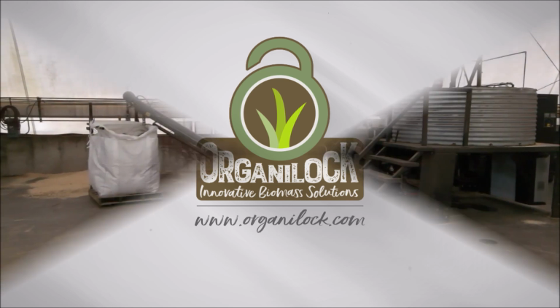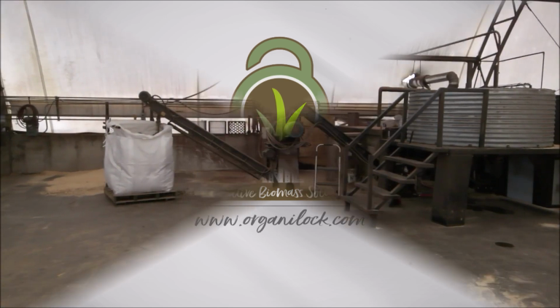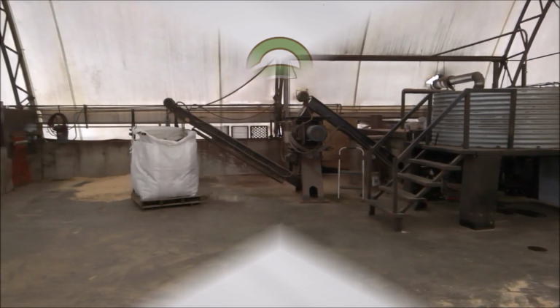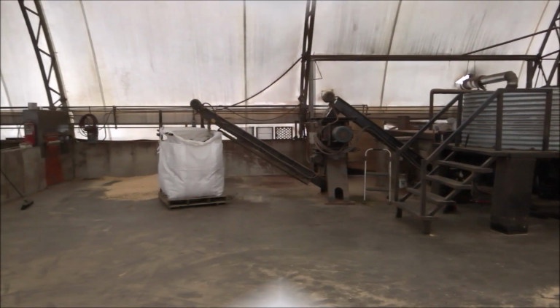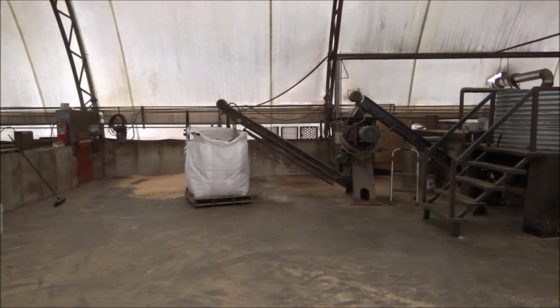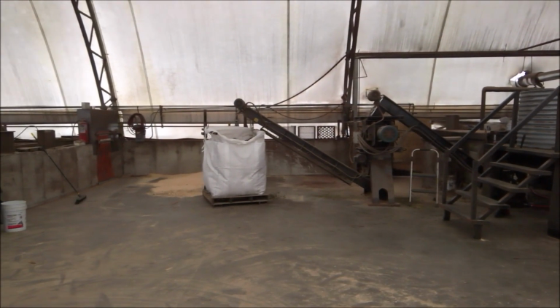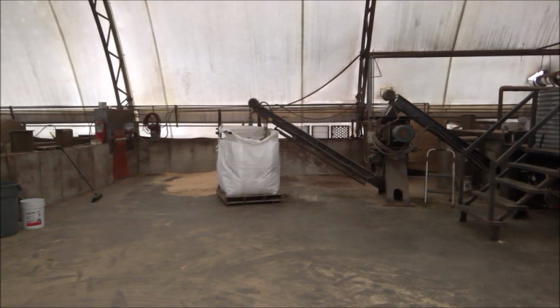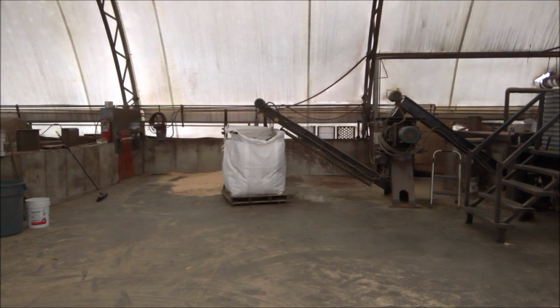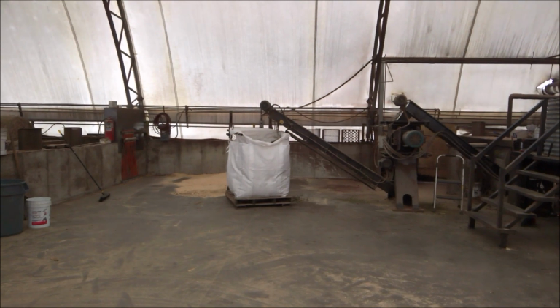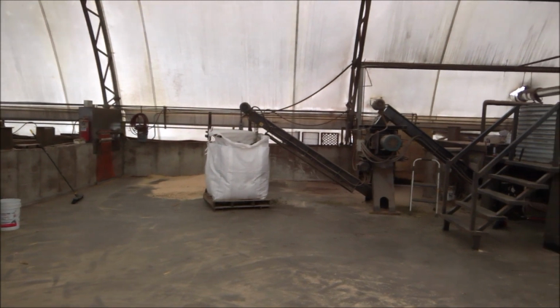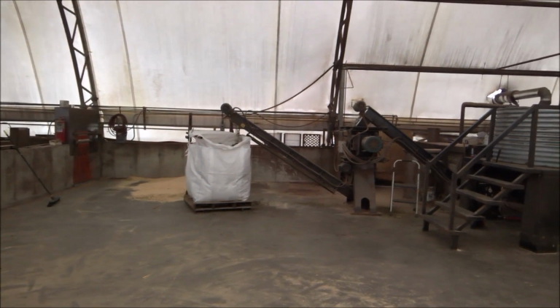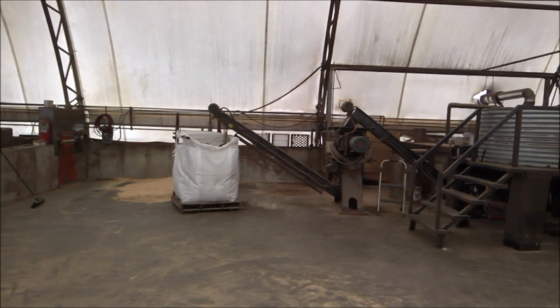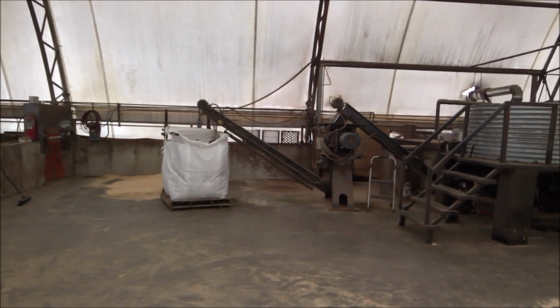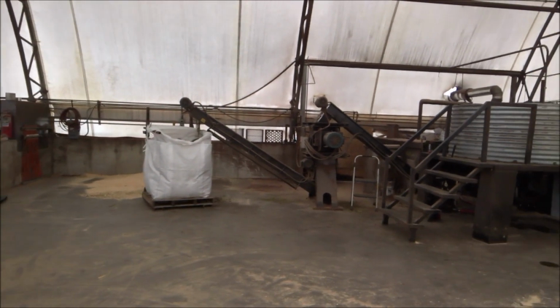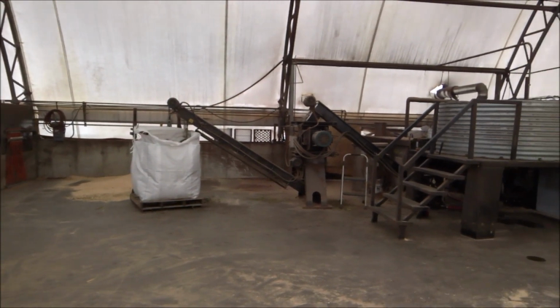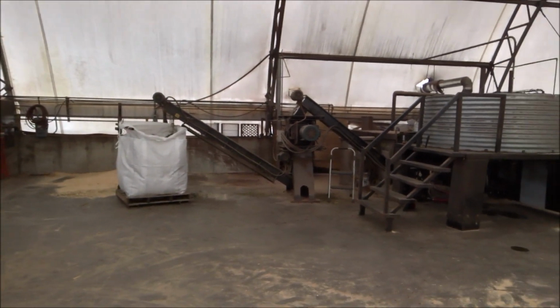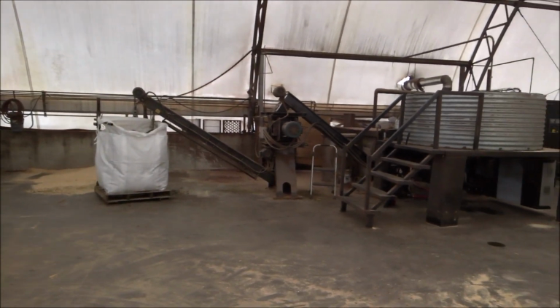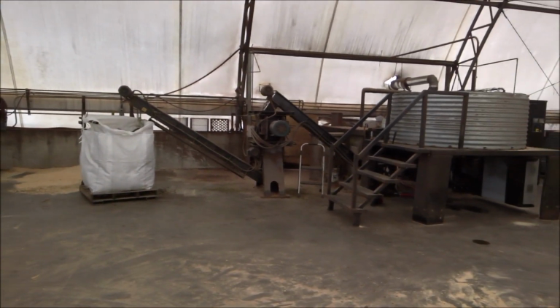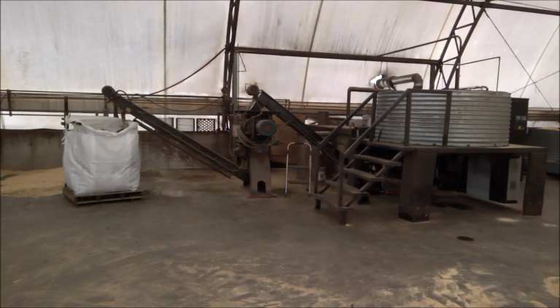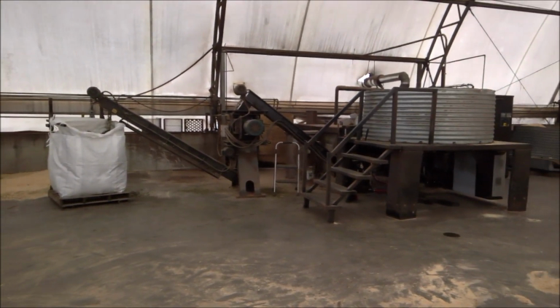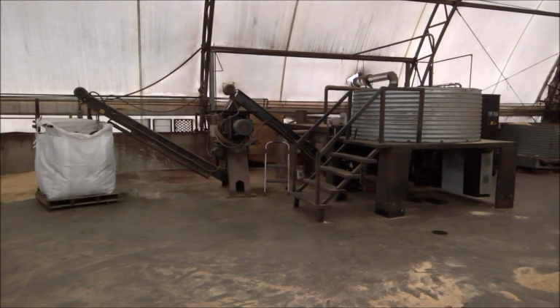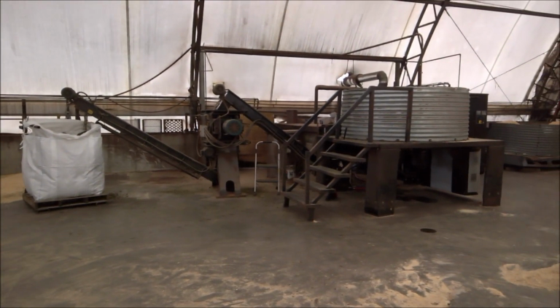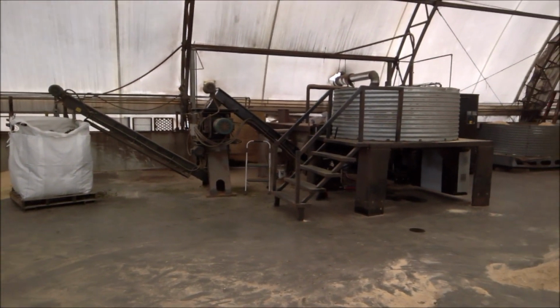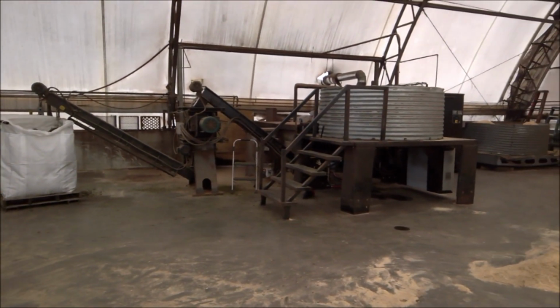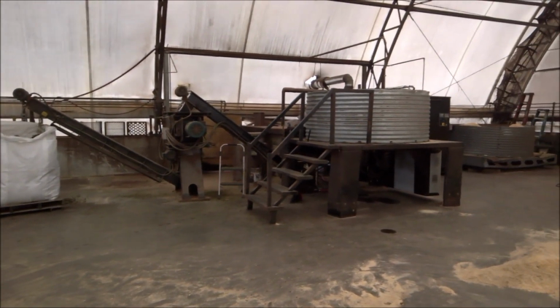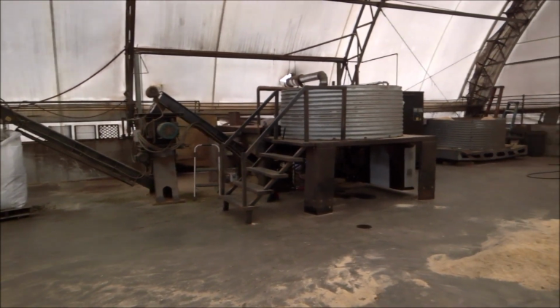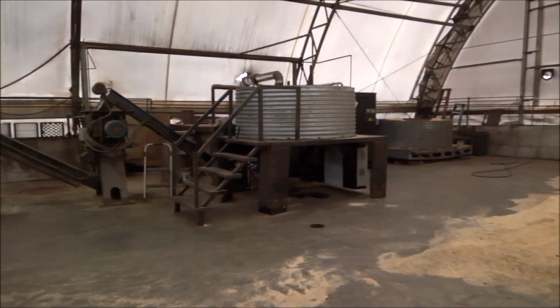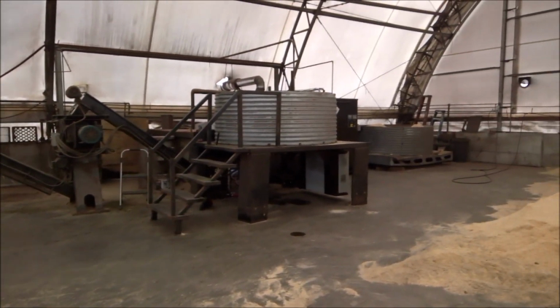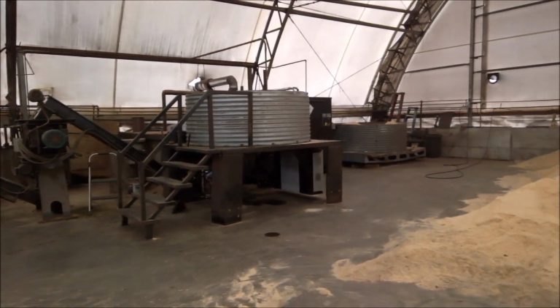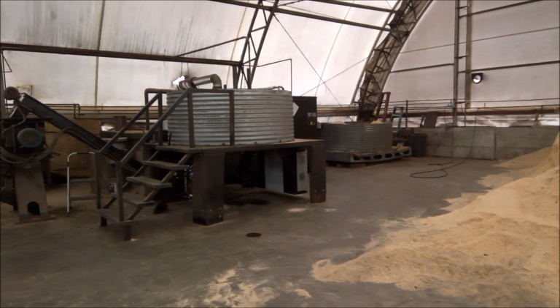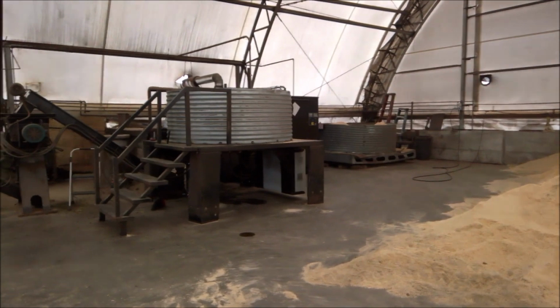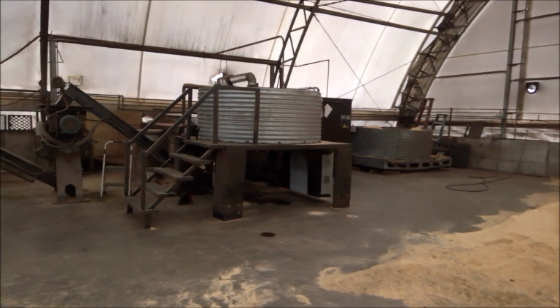Hi, this is Scott with Organi-Lock, Mattisville, Kentucky. I'll do a quick tease with a hemp dryer because I know this is a big need out in the field.